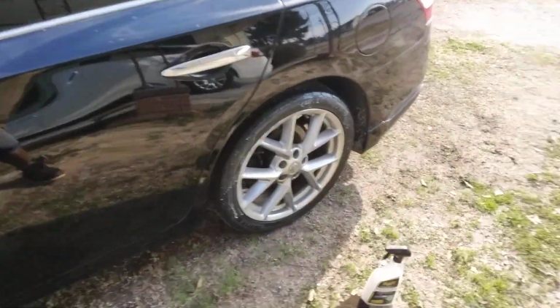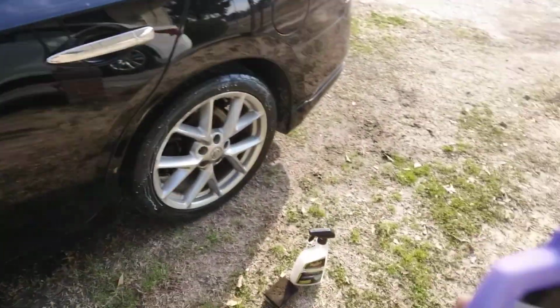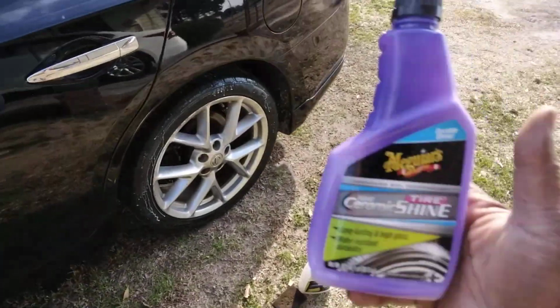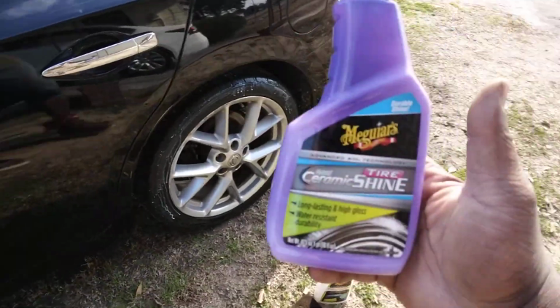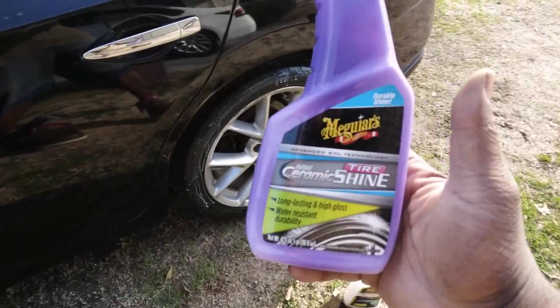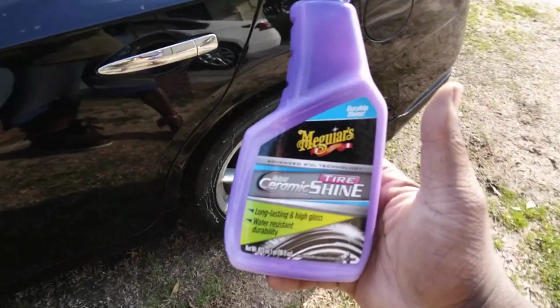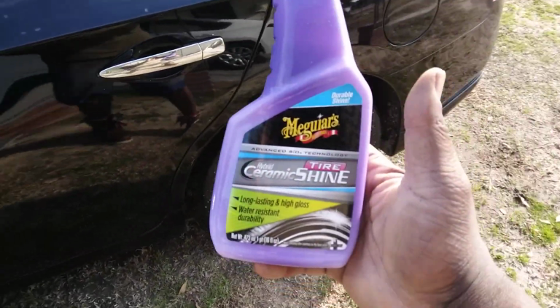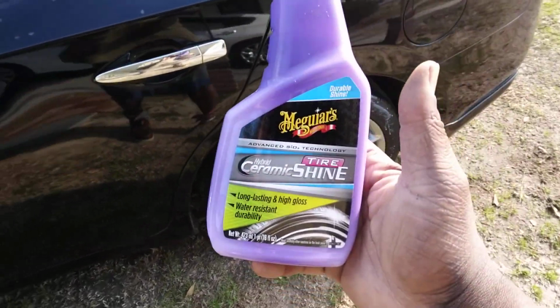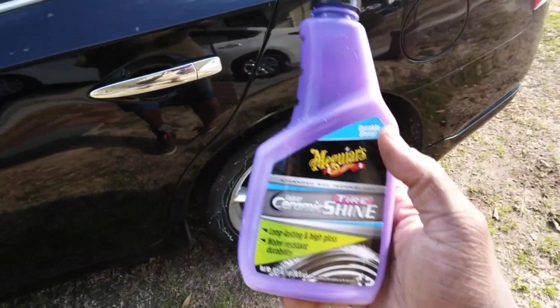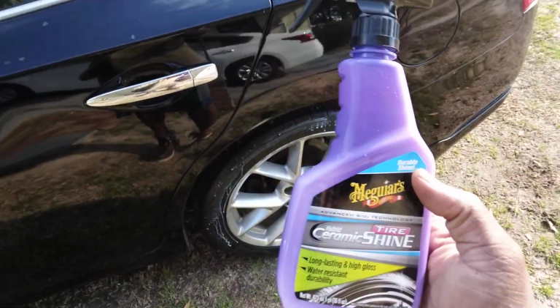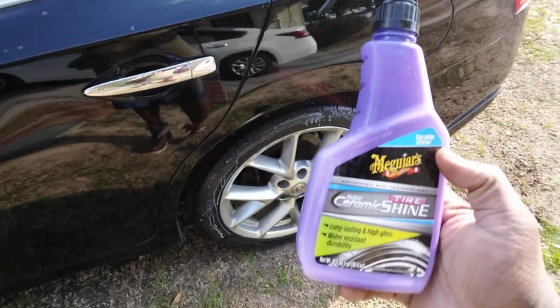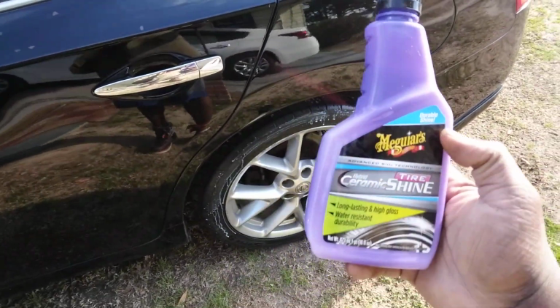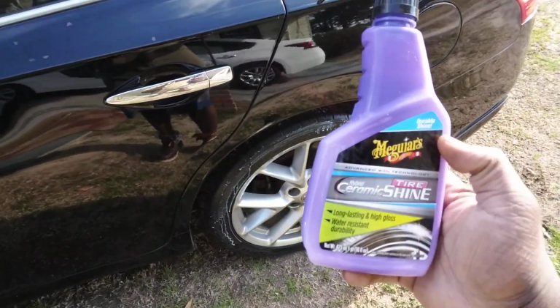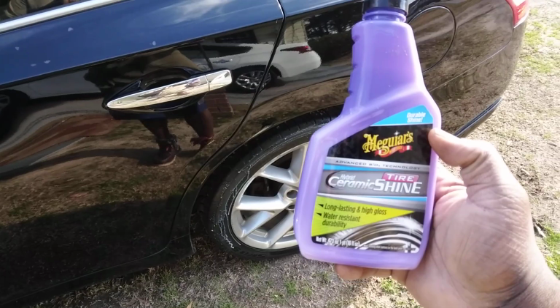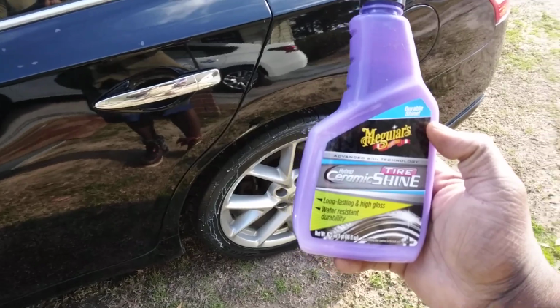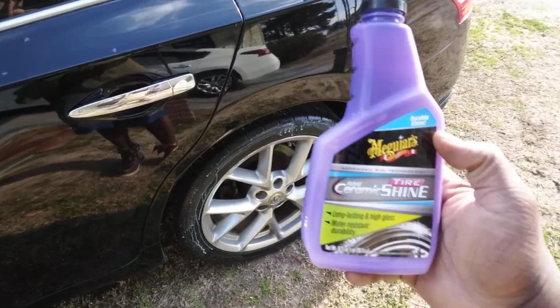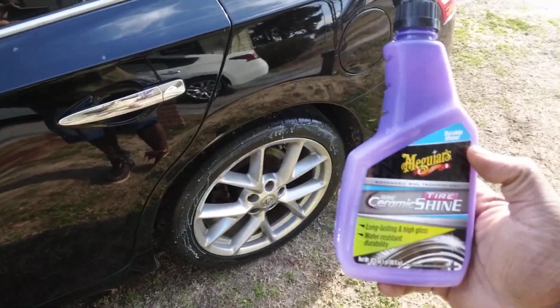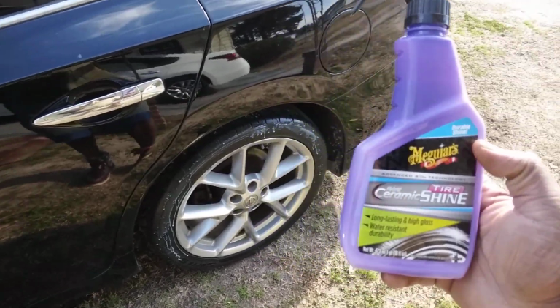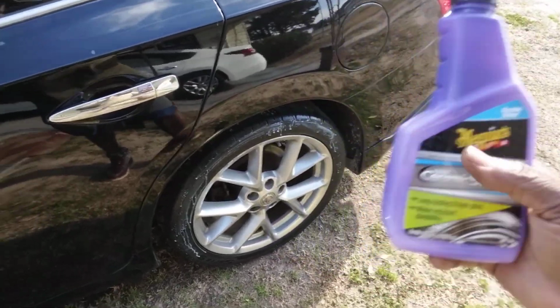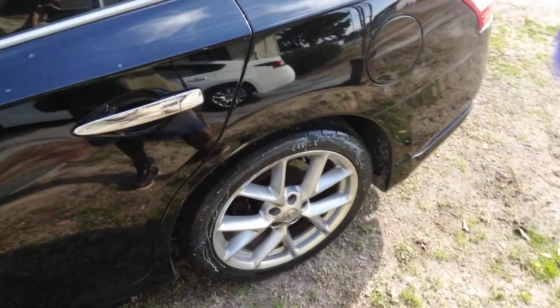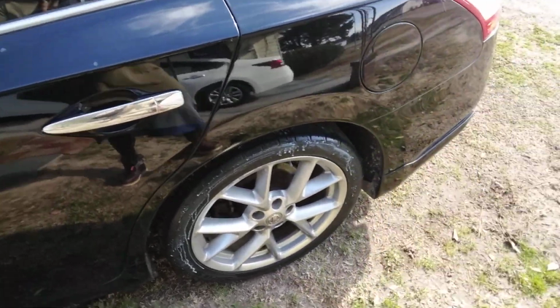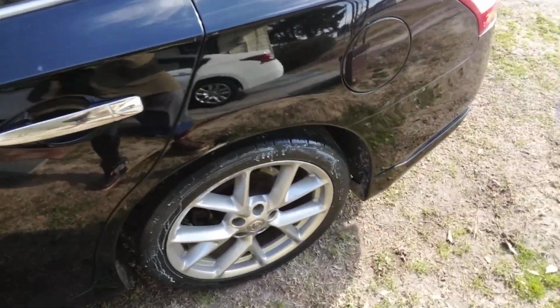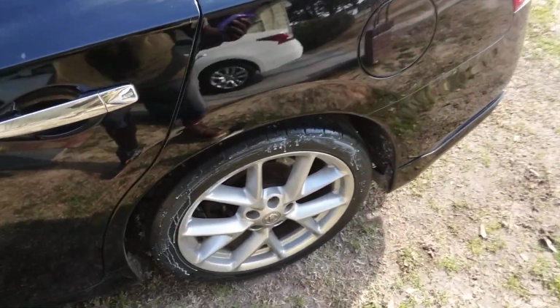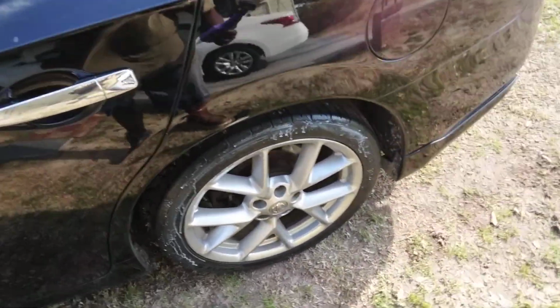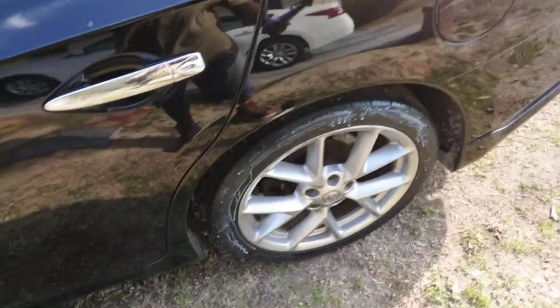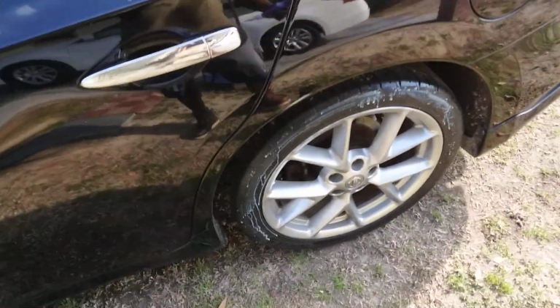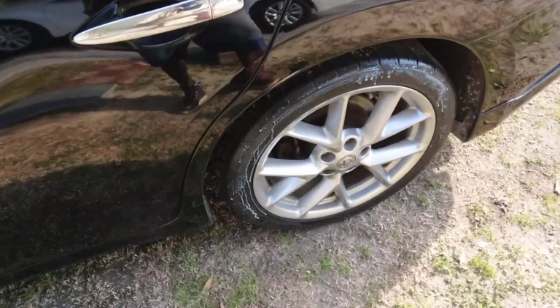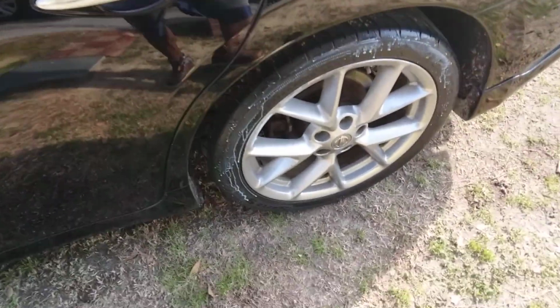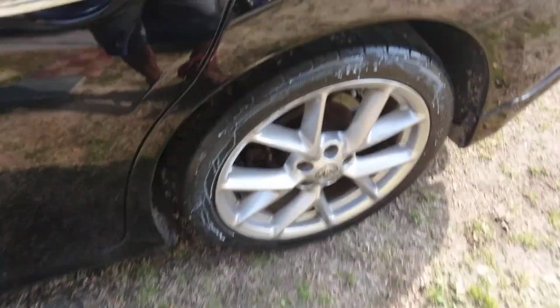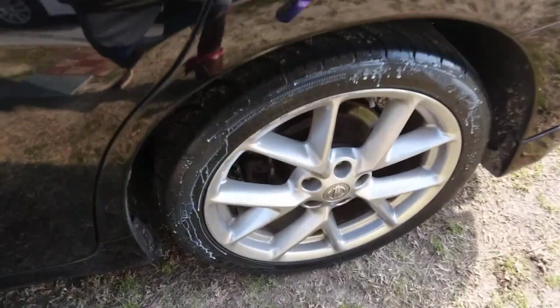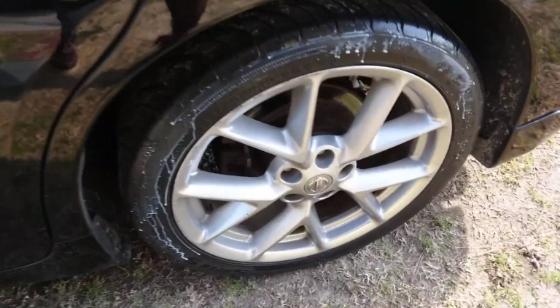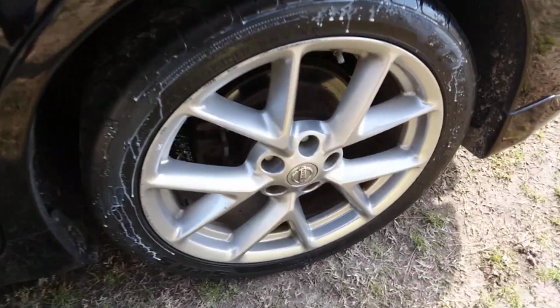So we're going to go ahead and wipe this part again with the sponge applicator. Let's see what it does.